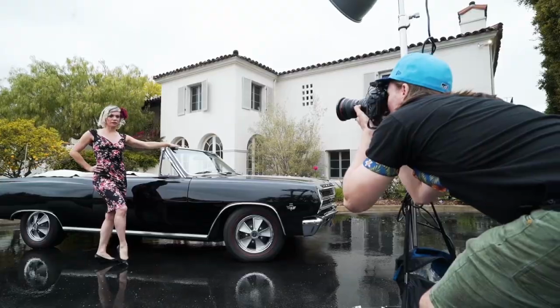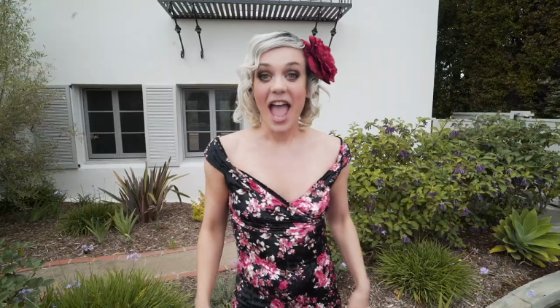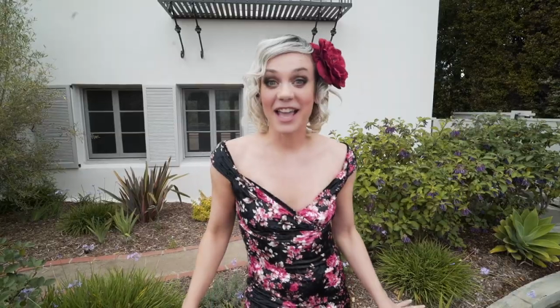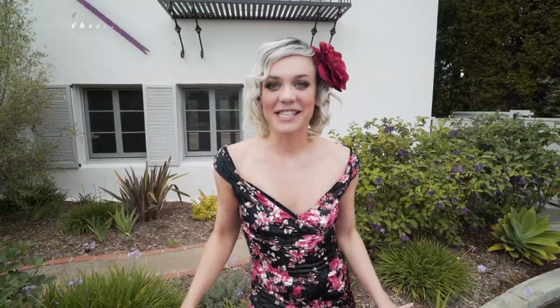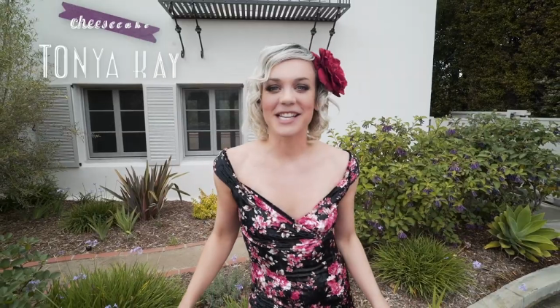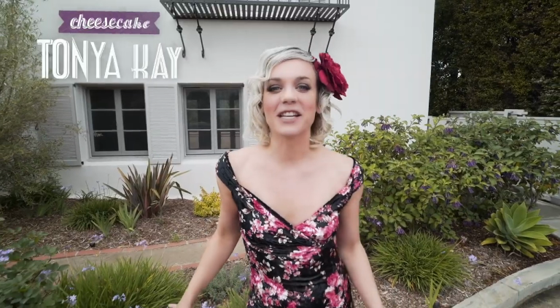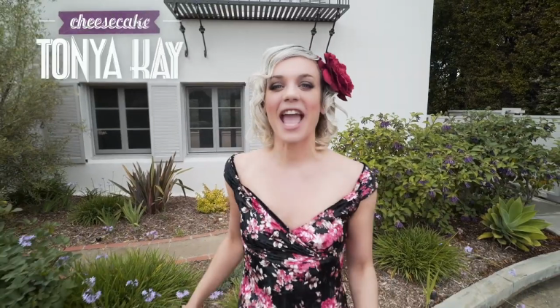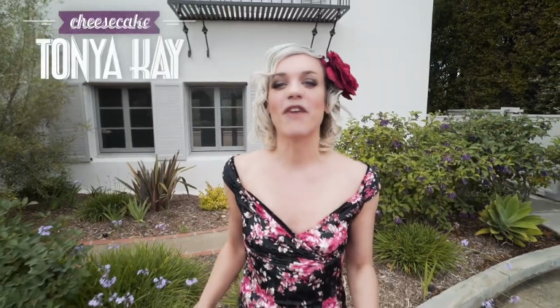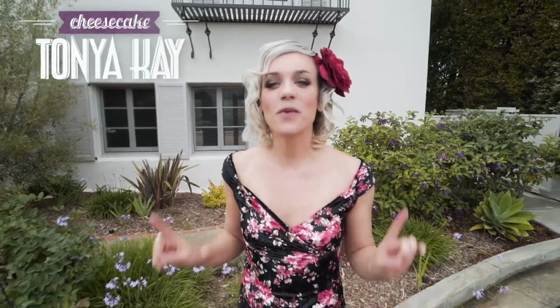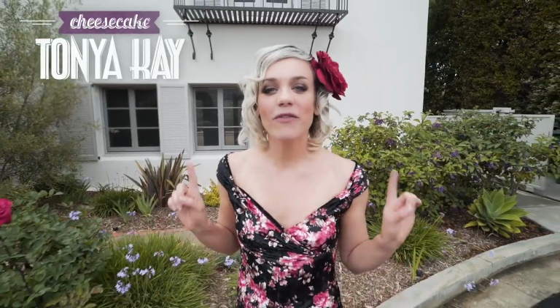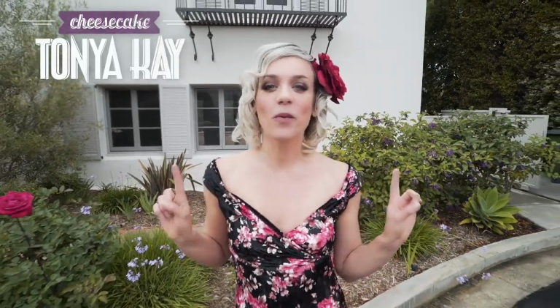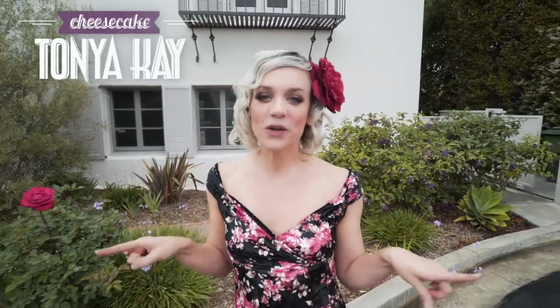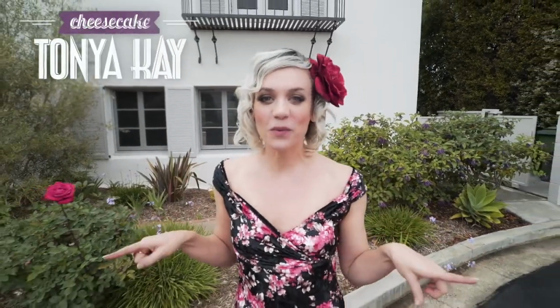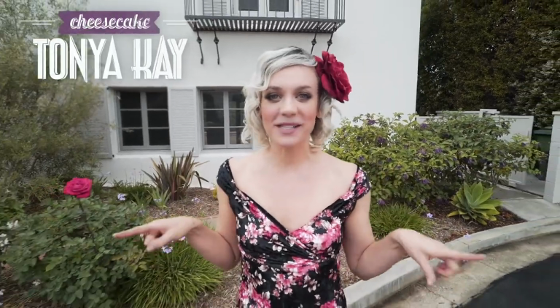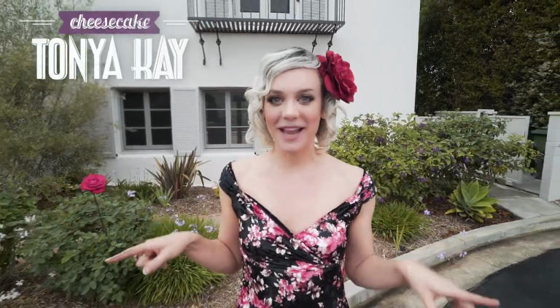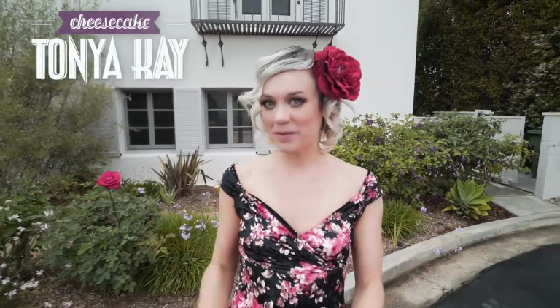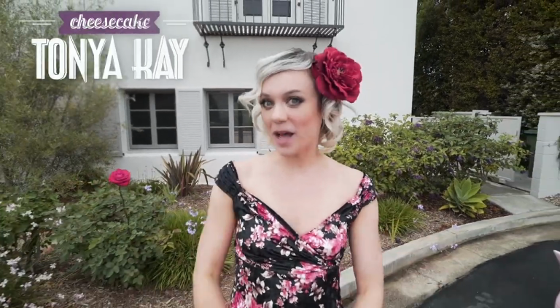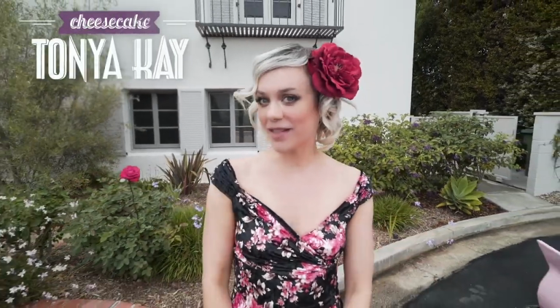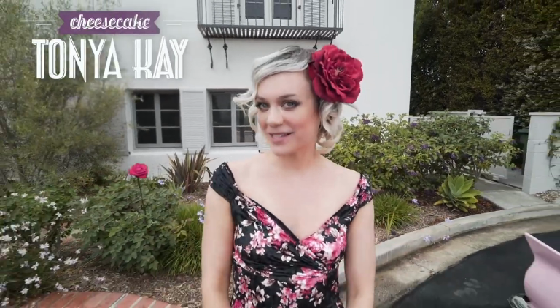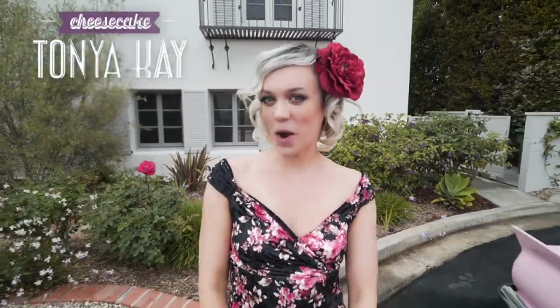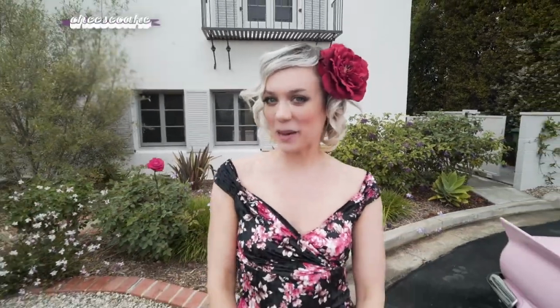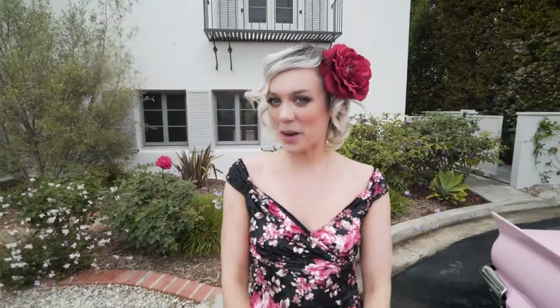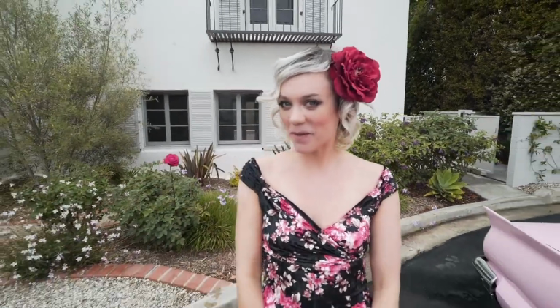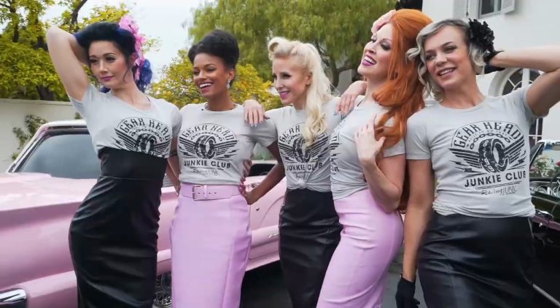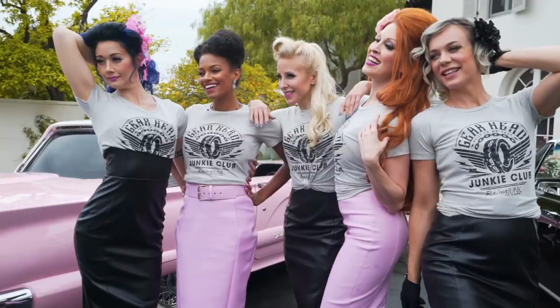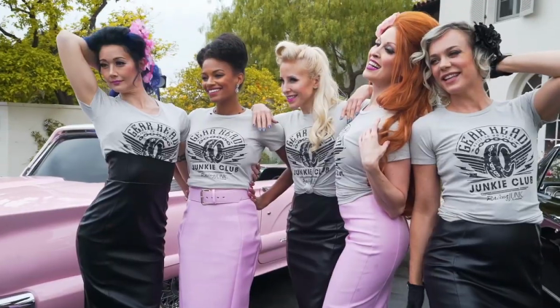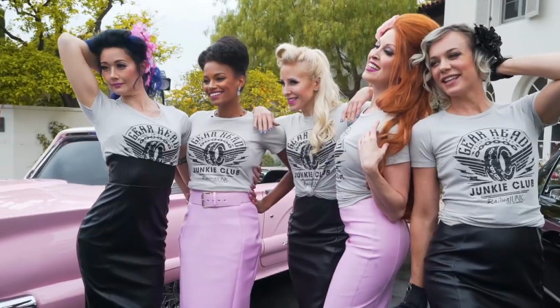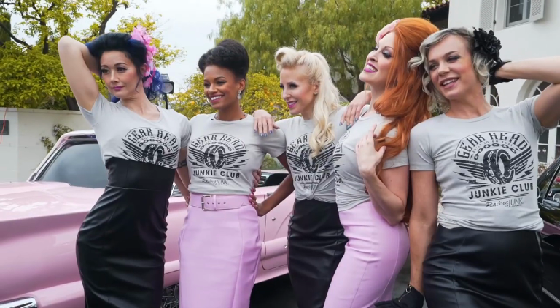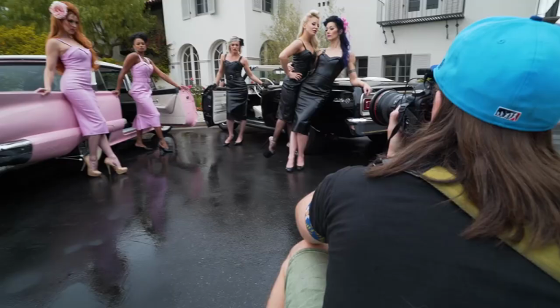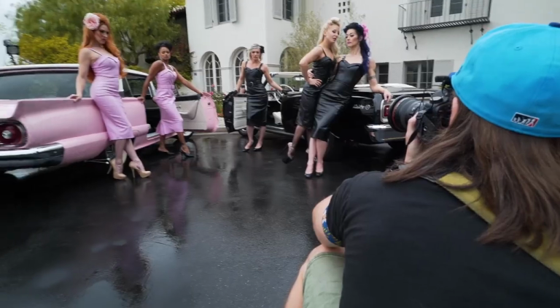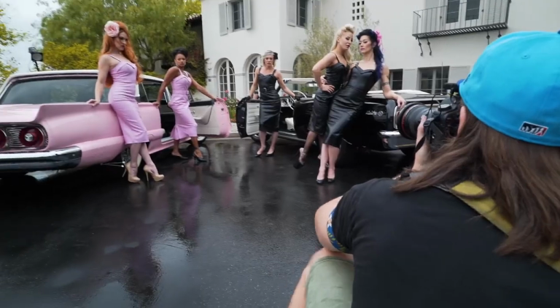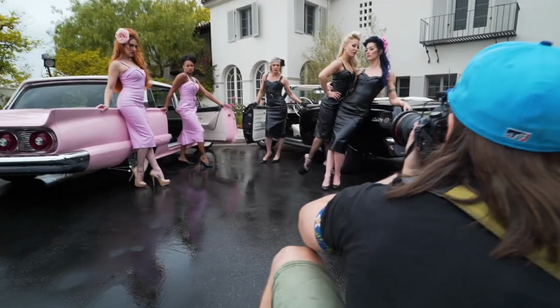Hey, this is Tanya Kay. Have you ever wondered what it's like to be a classic car pinup model? Well, that's what we're doing today.